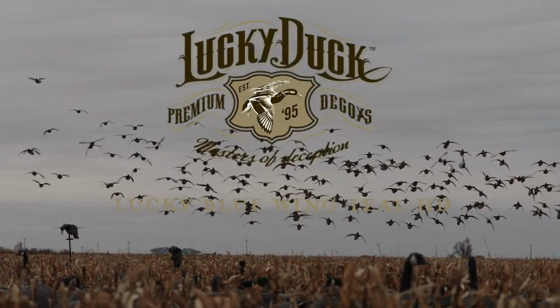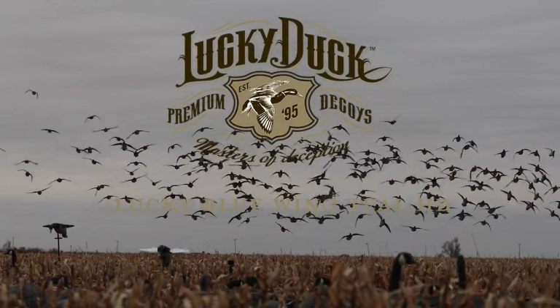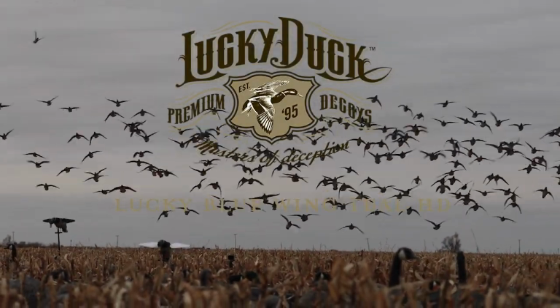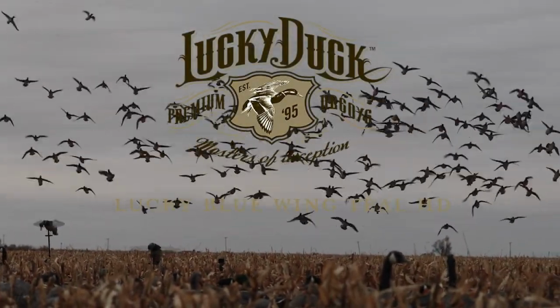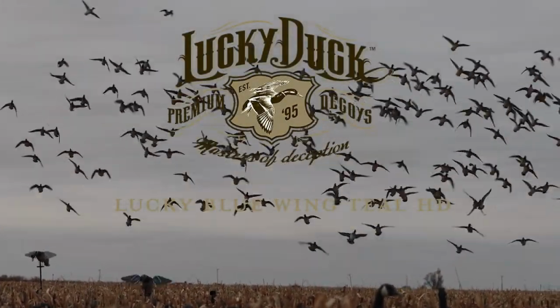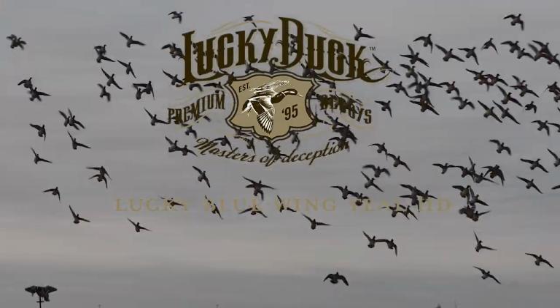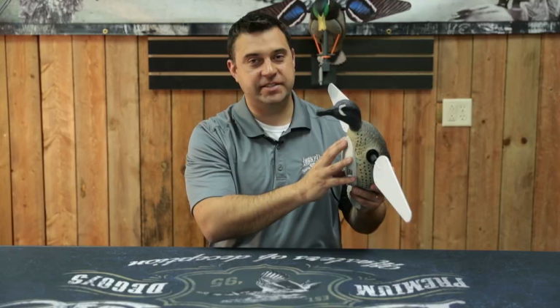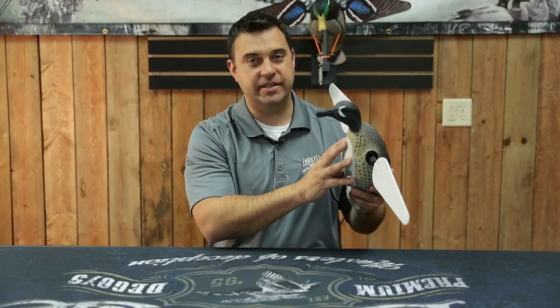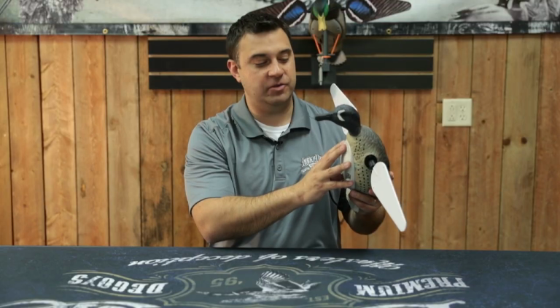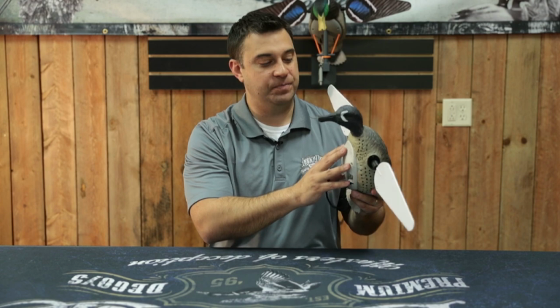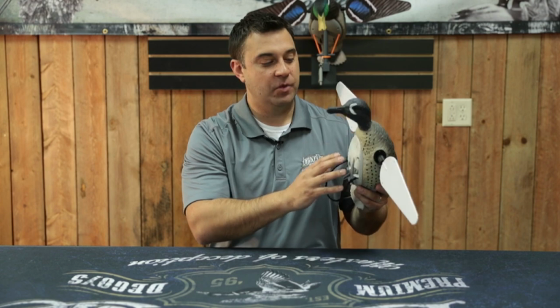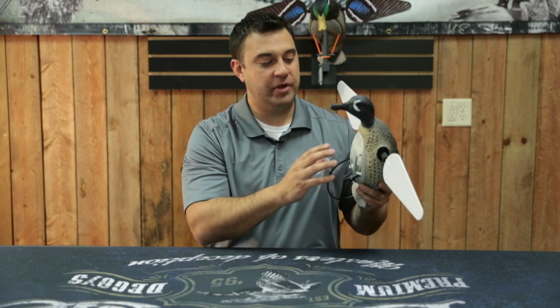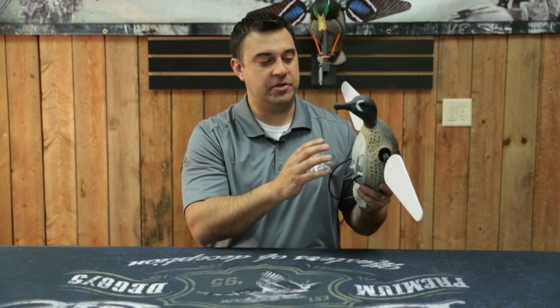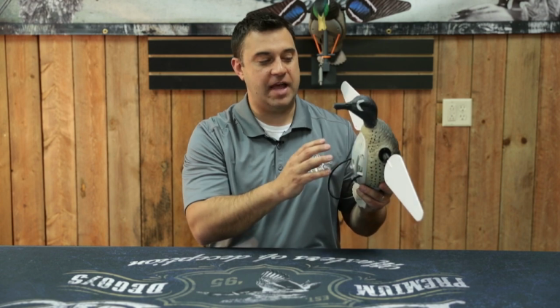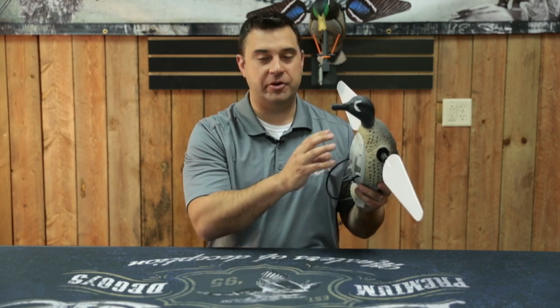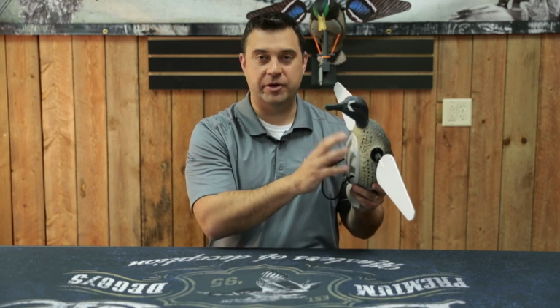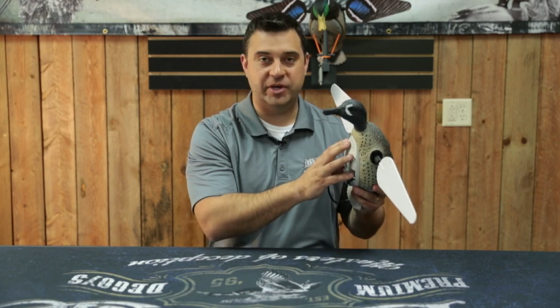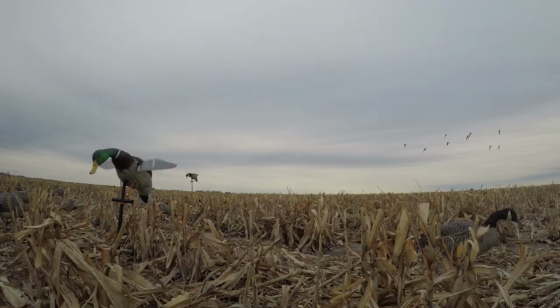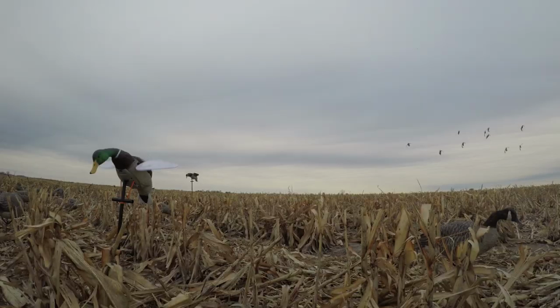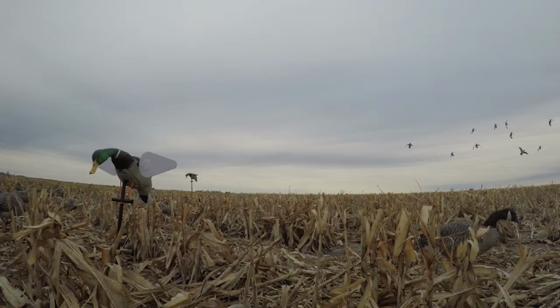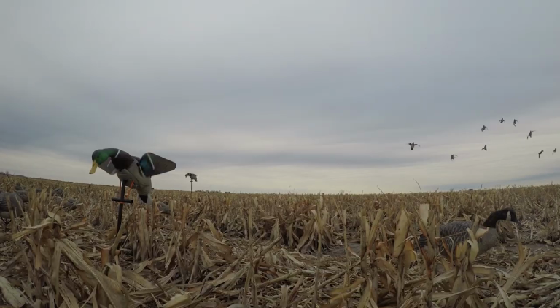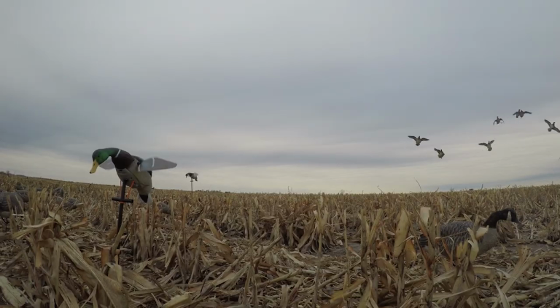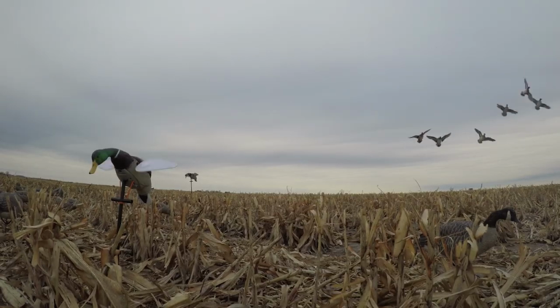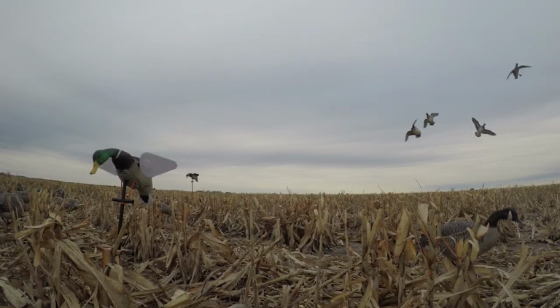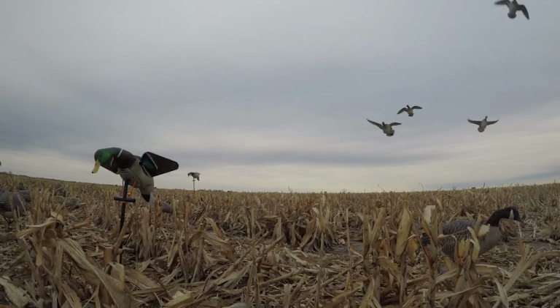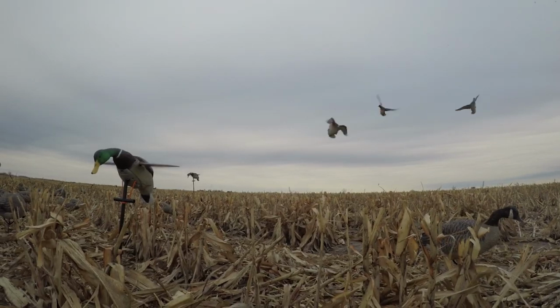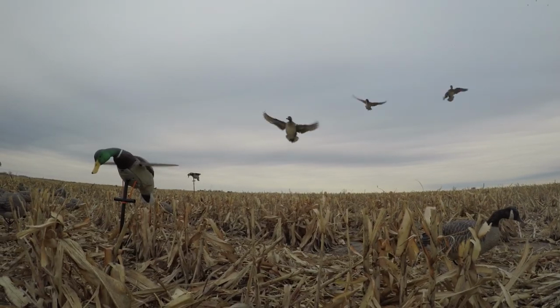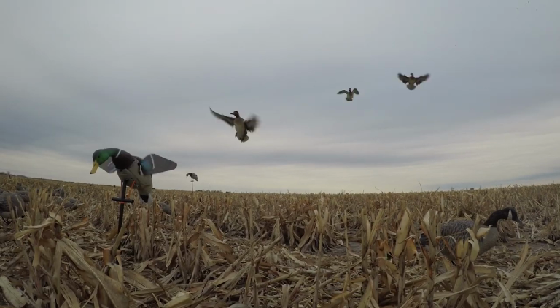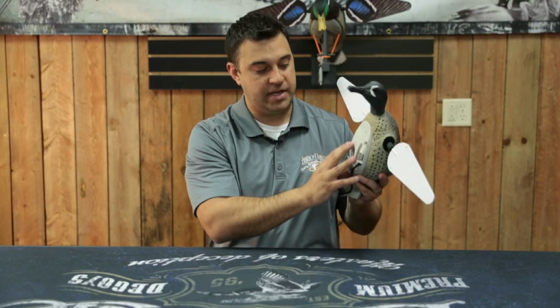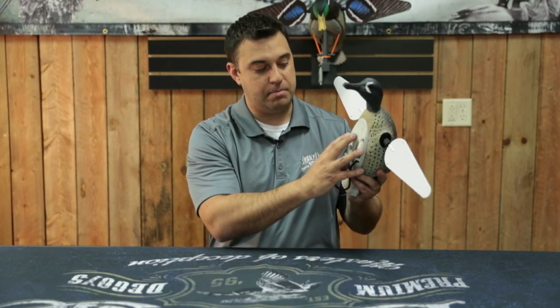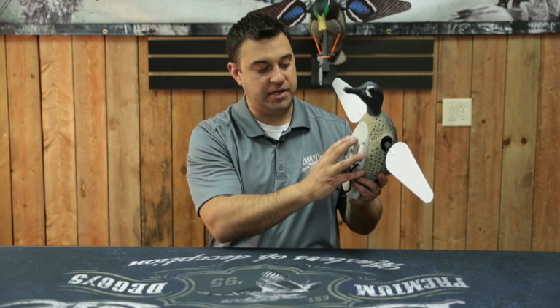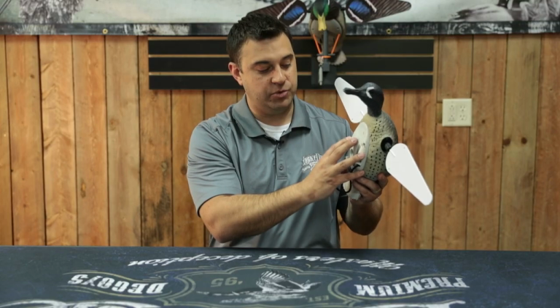Here I have our blue-winged teal. We also have a green-winged teal and a wood duck that use this same module.